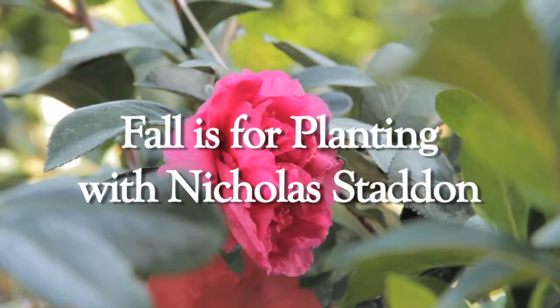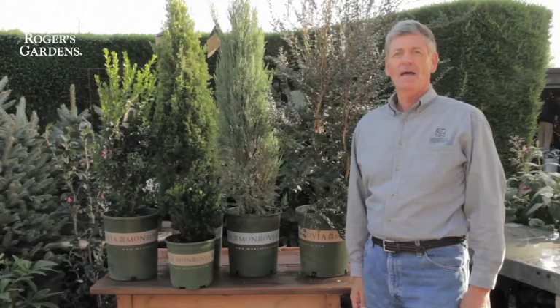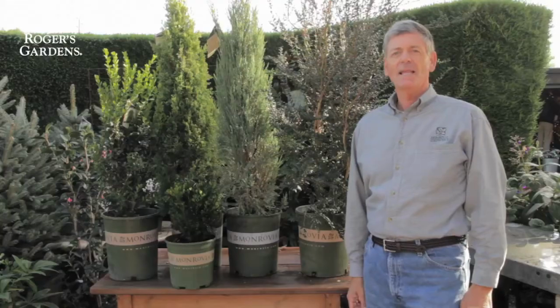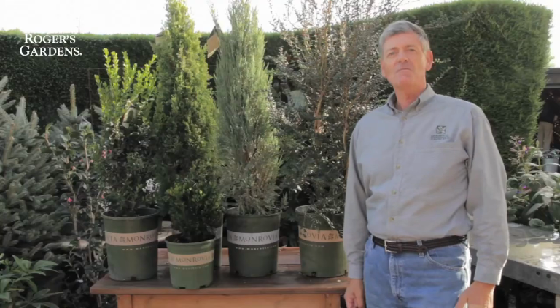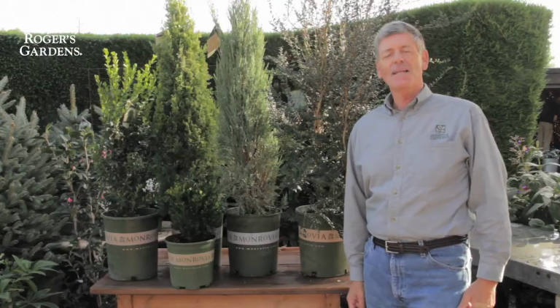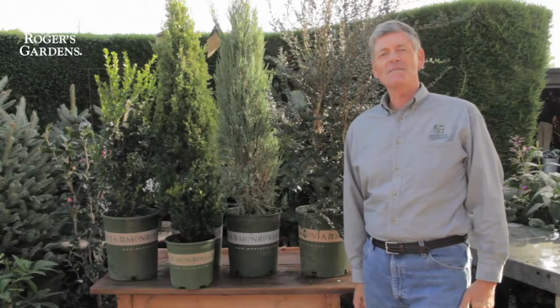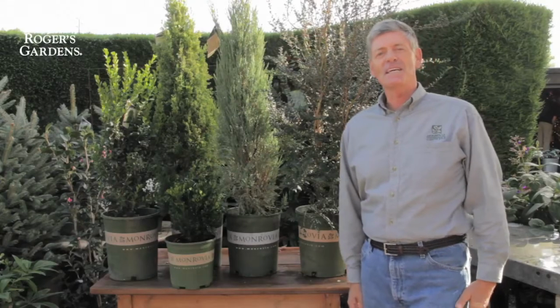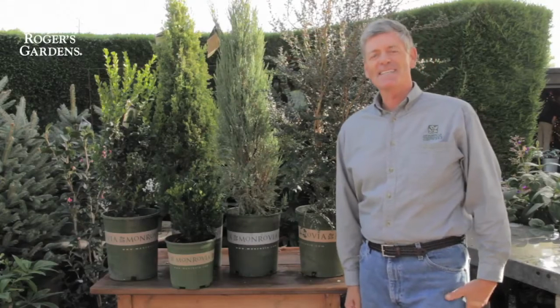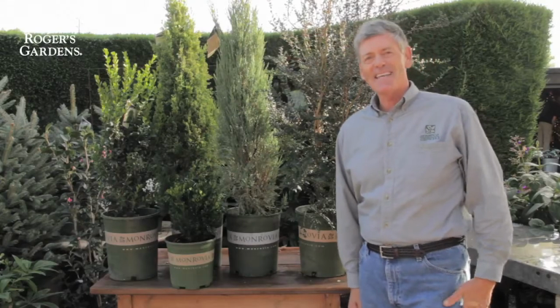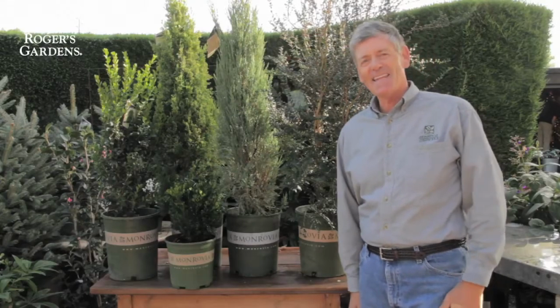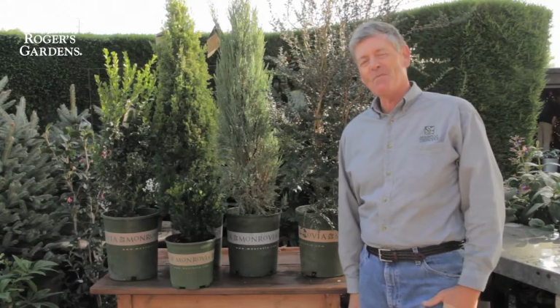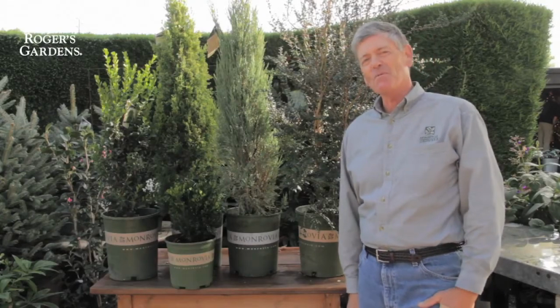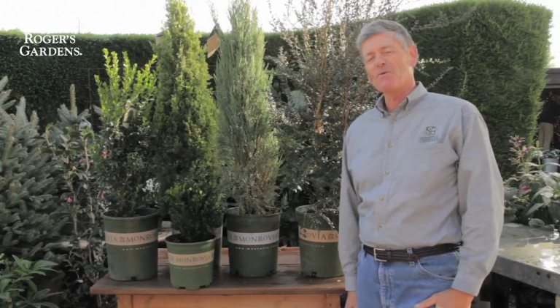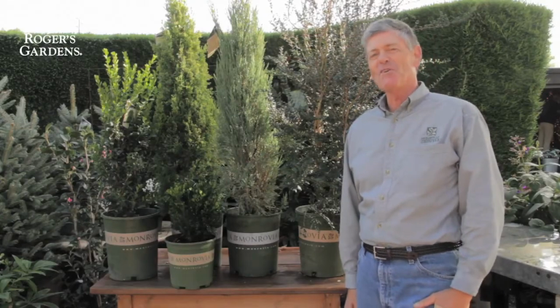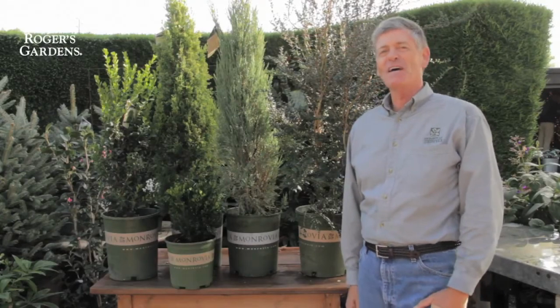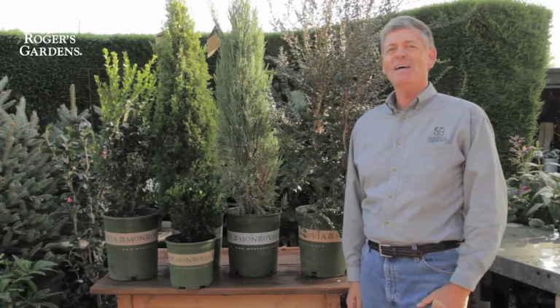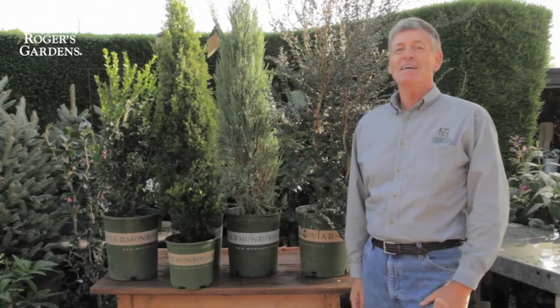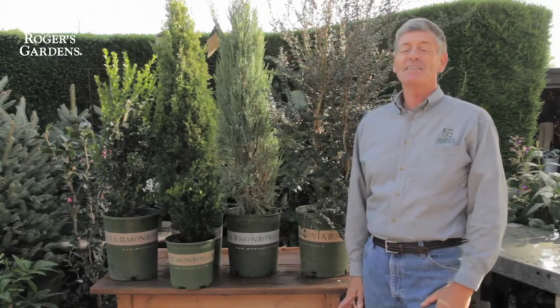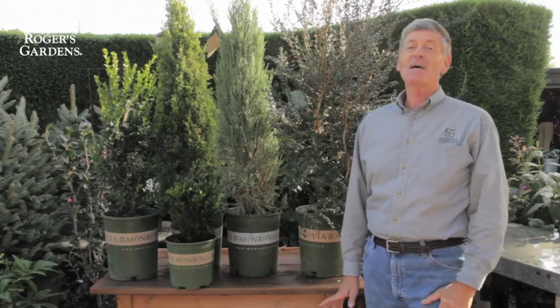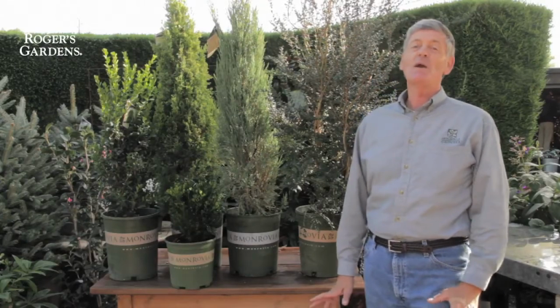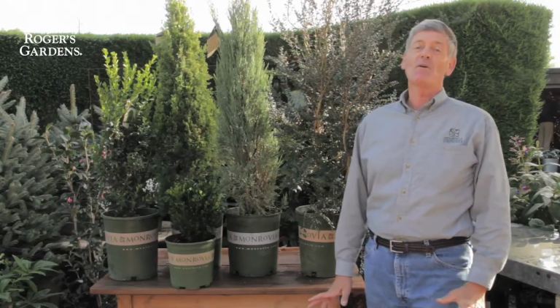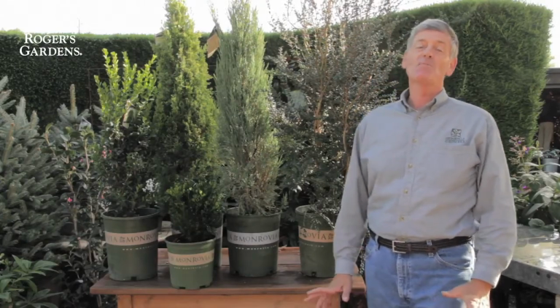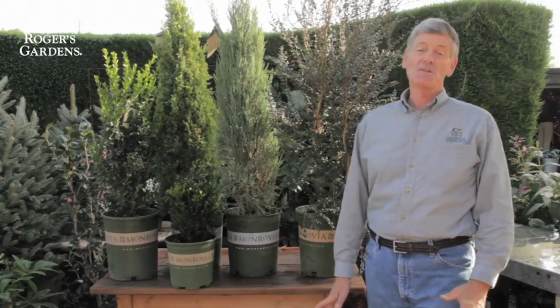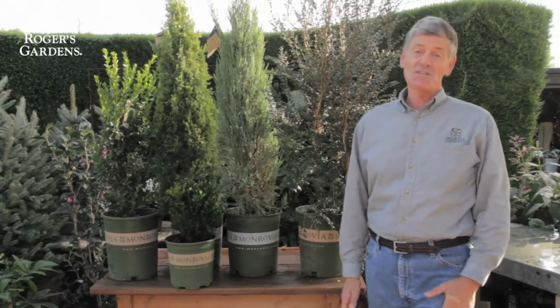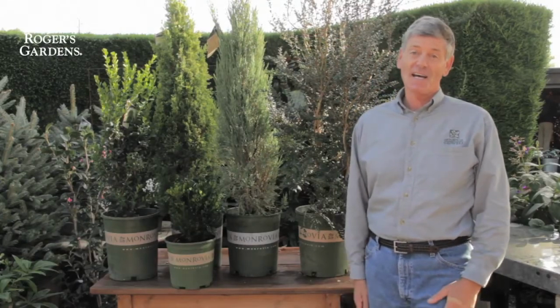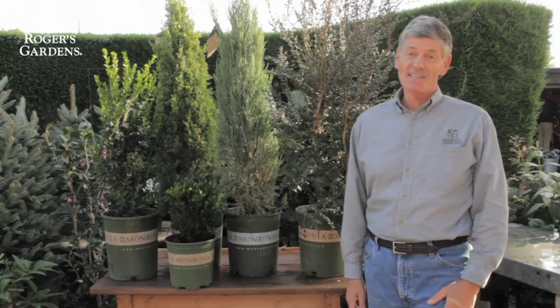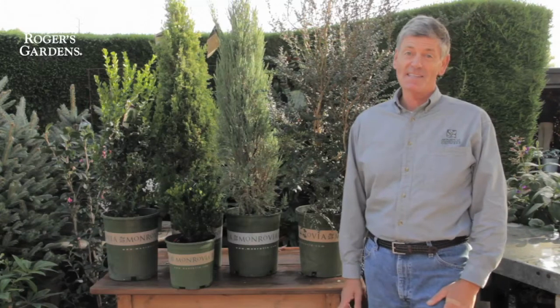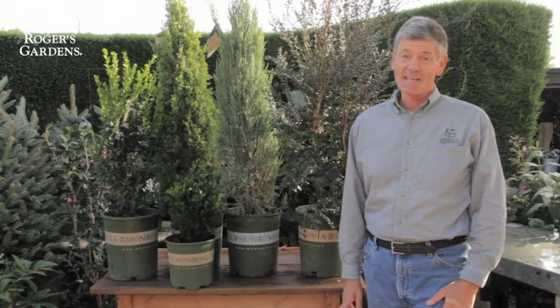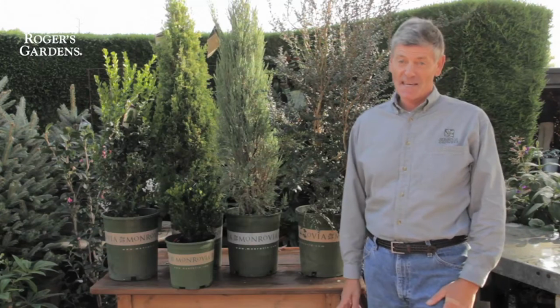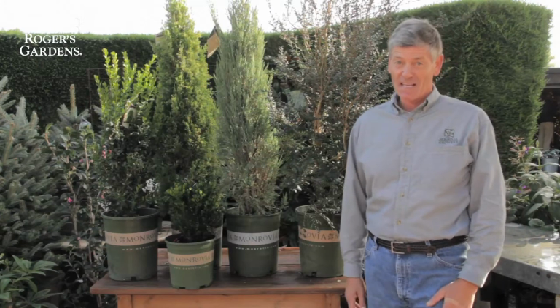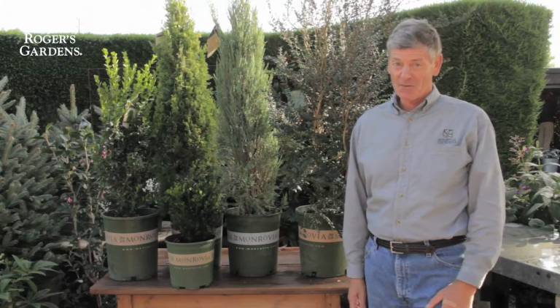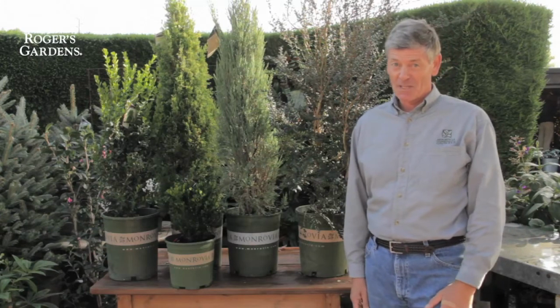Hello, my name is Nicholas Stad and I'm with Monrovia. Today we are at Rogers Gardens in Southern California.